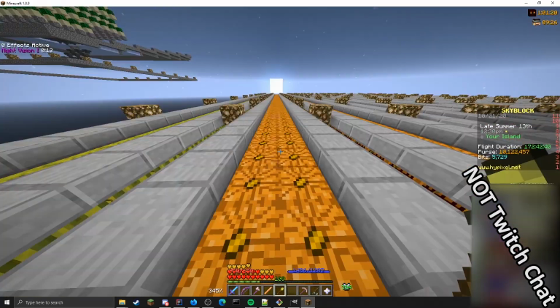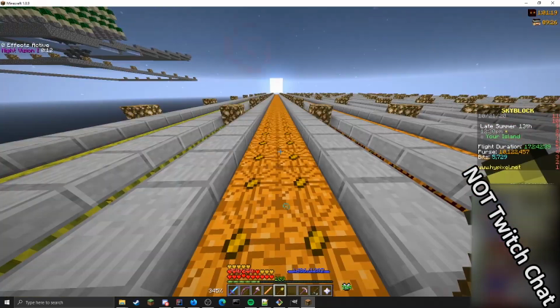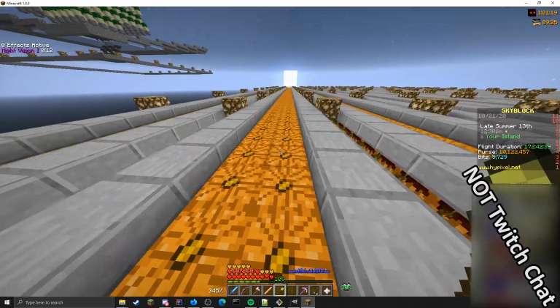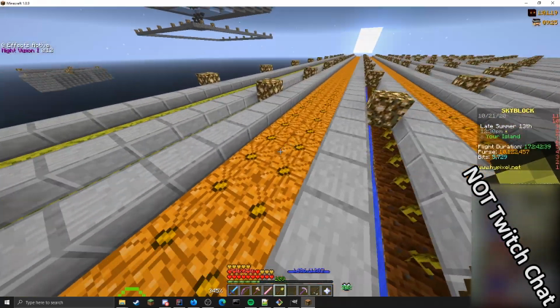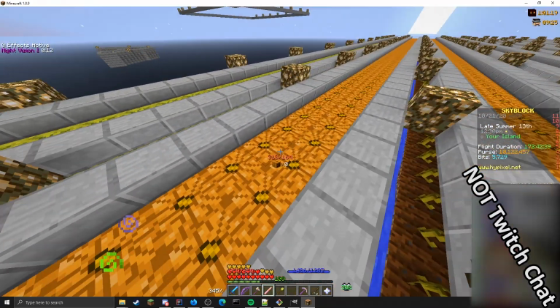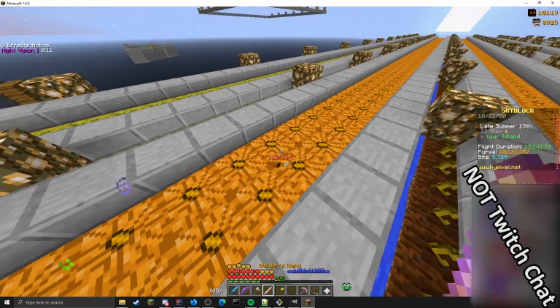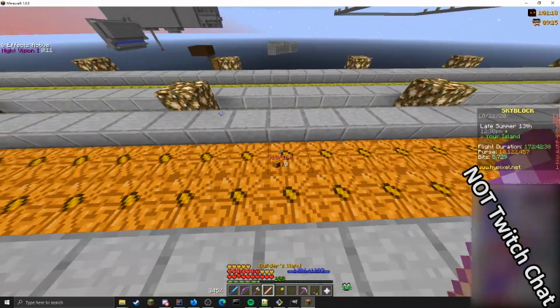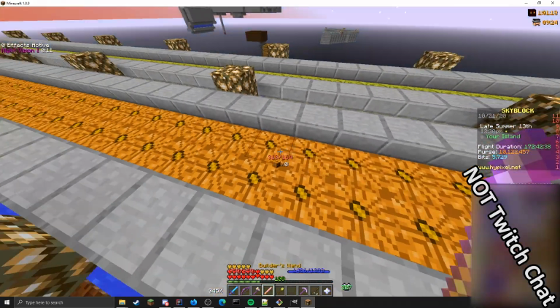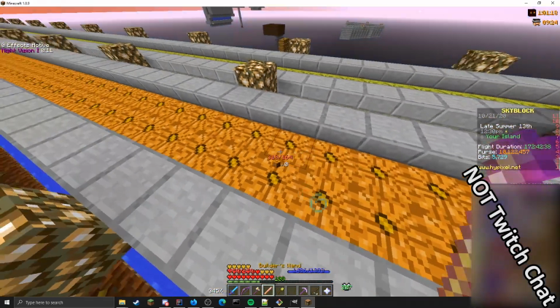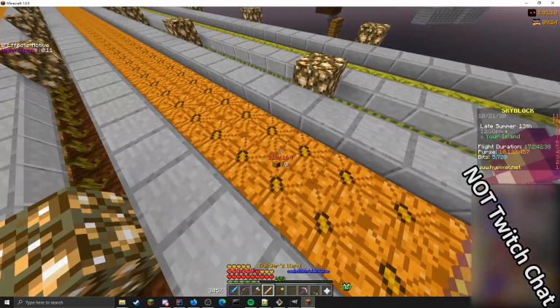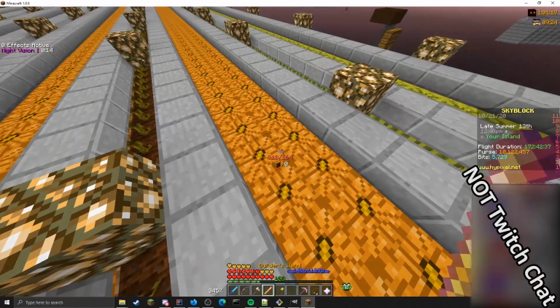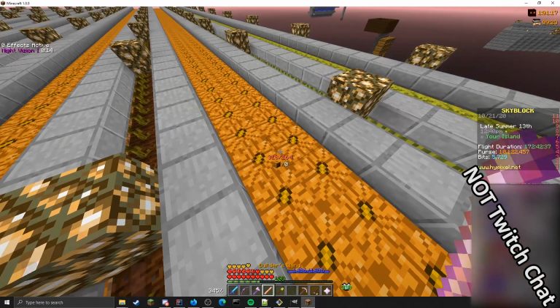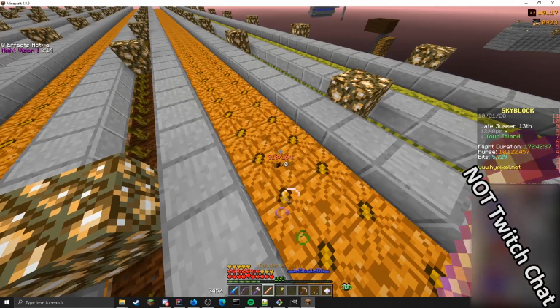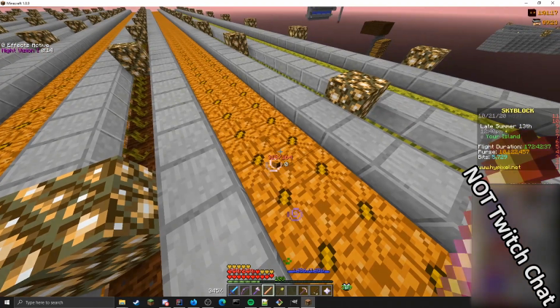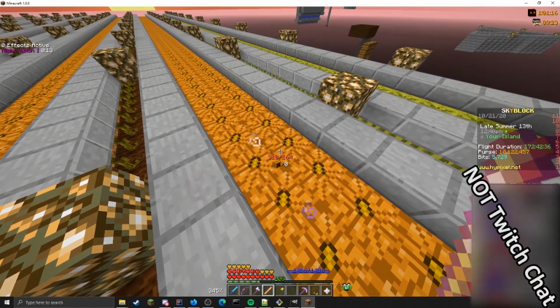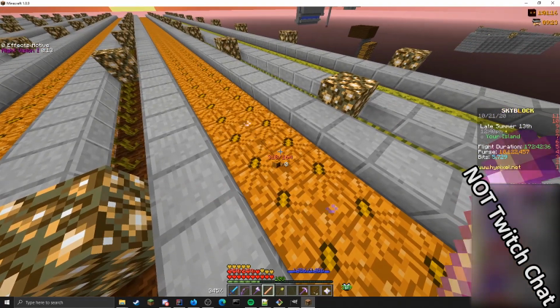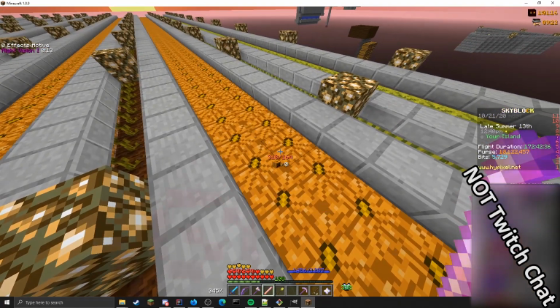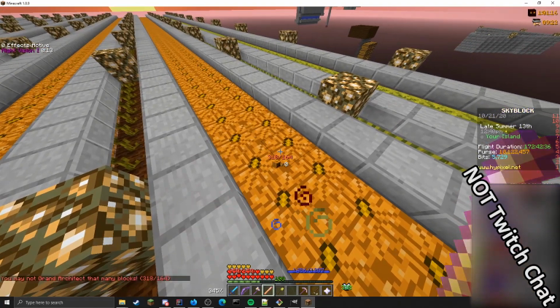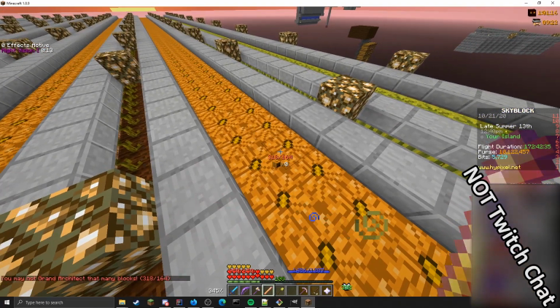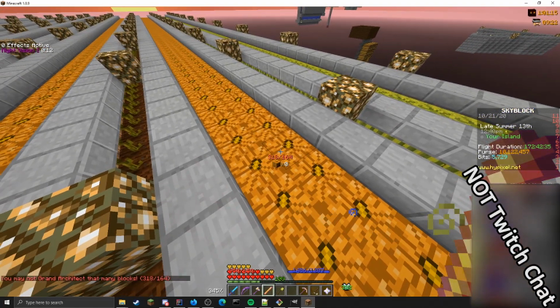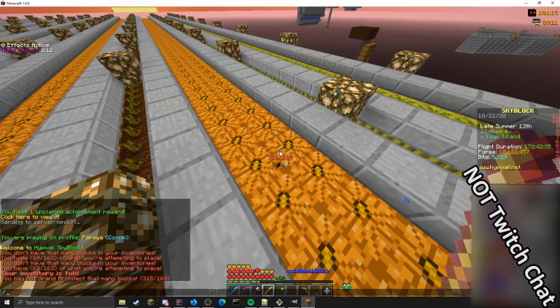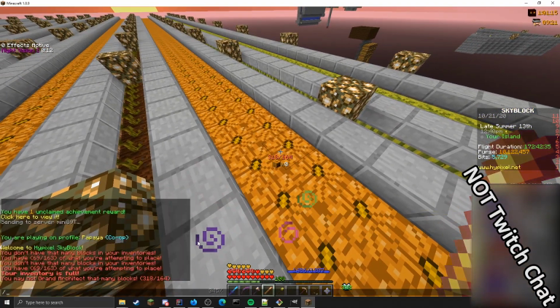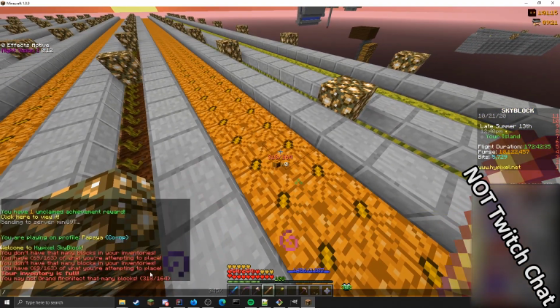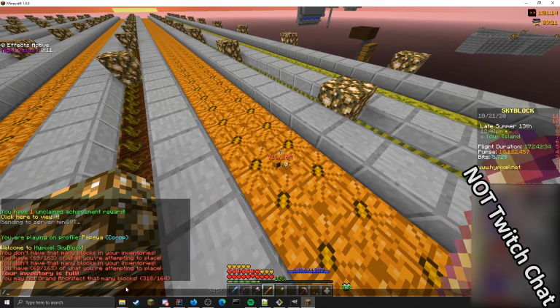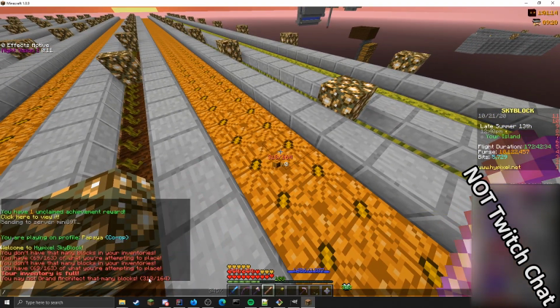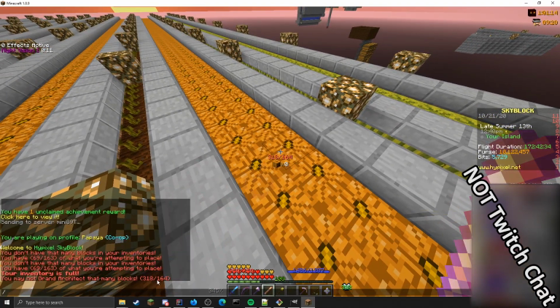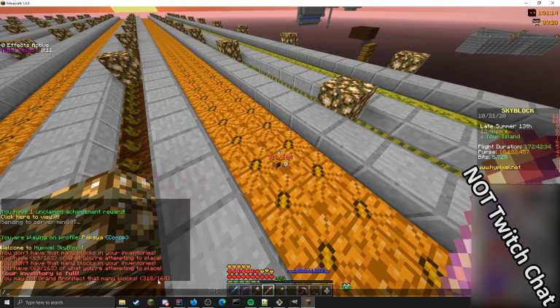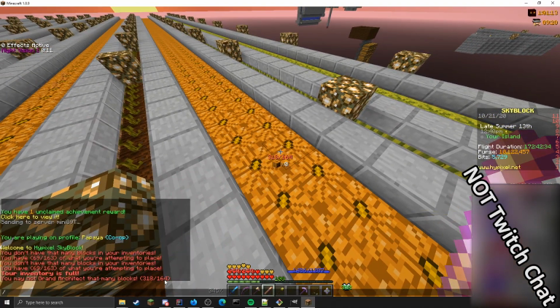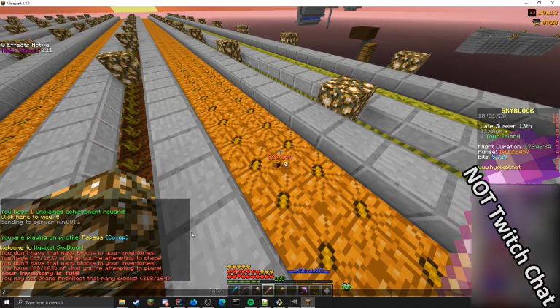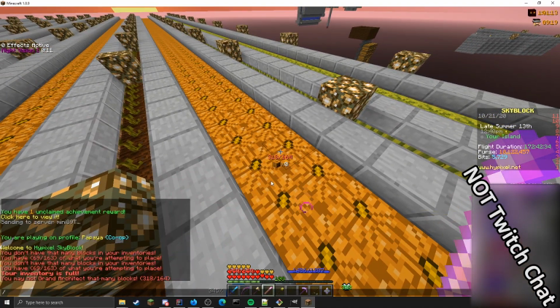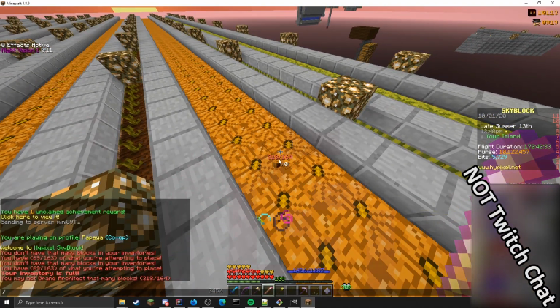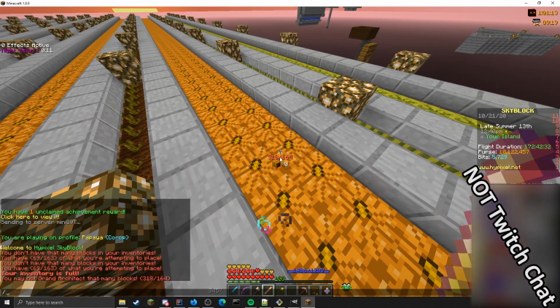The Builder's Wand has a limited 164 block cap, so if you try to place more than that, it's going to say too many blocks — for example, 318 out of 164.